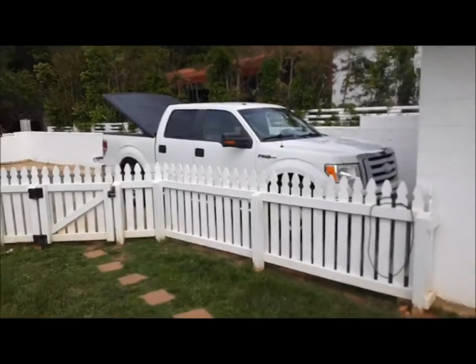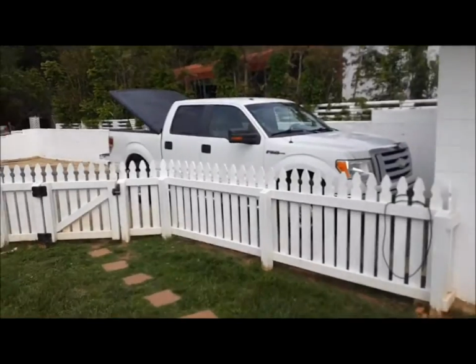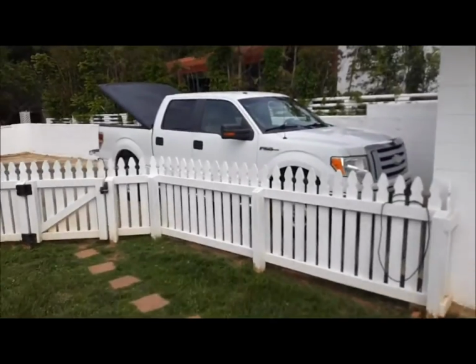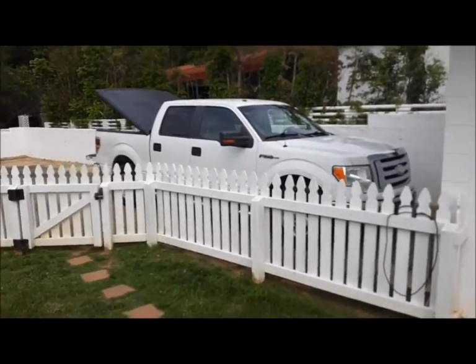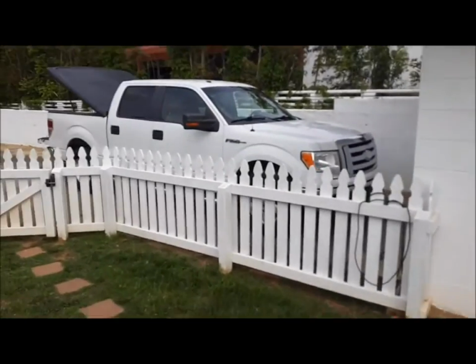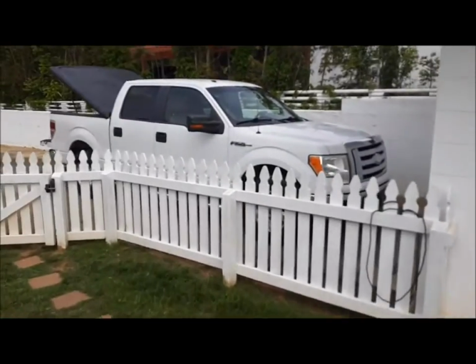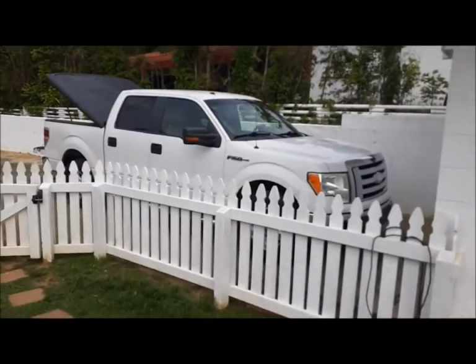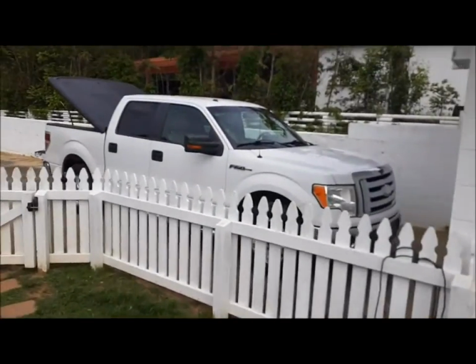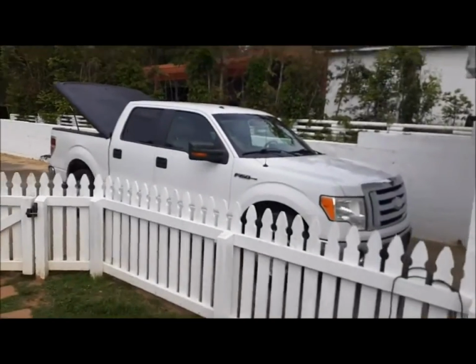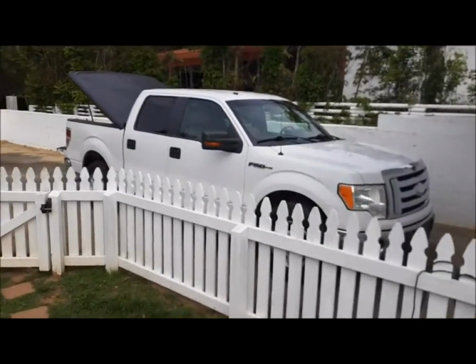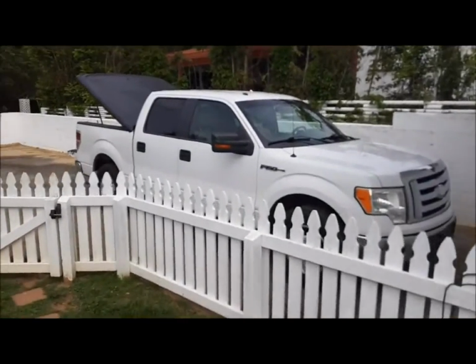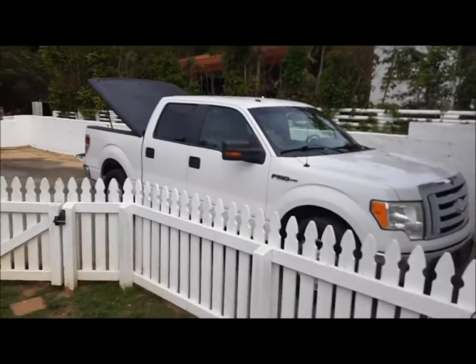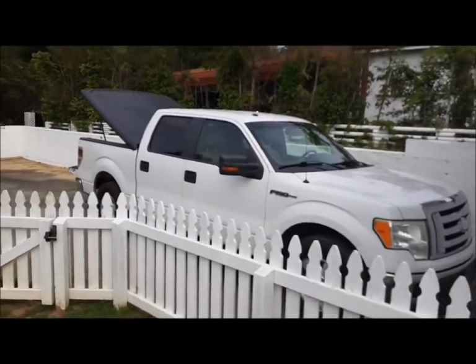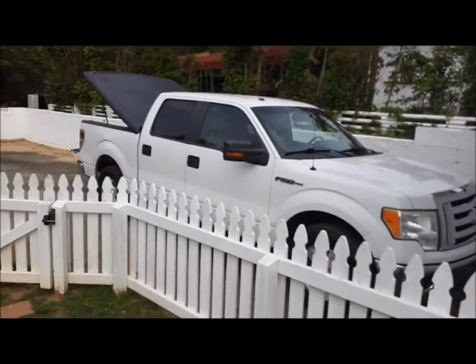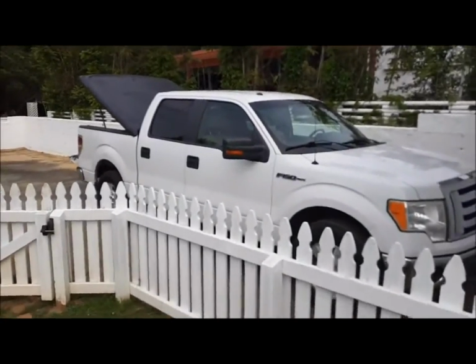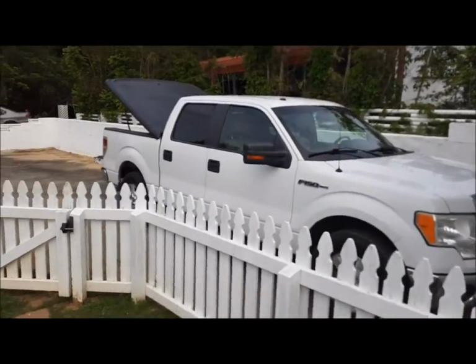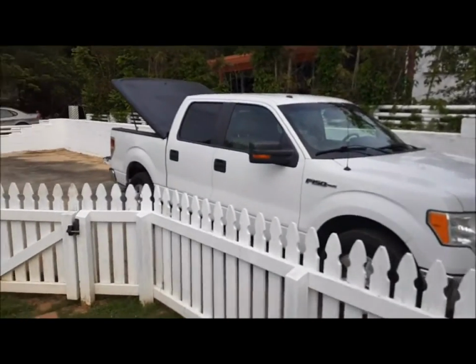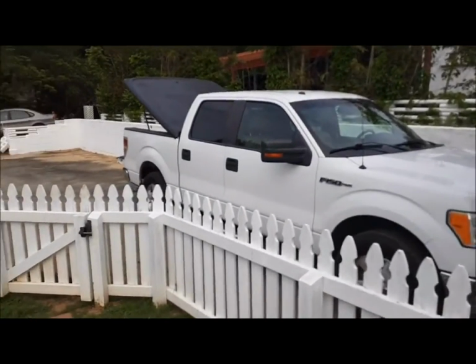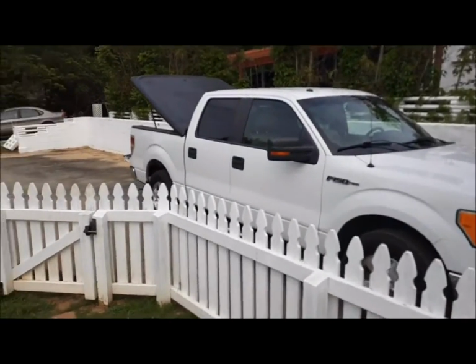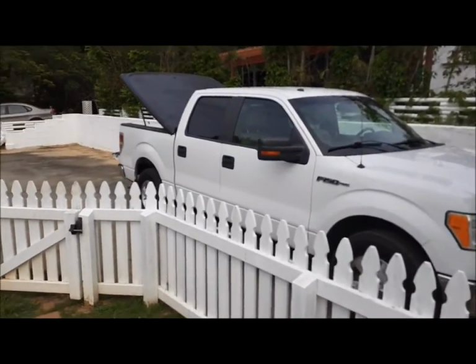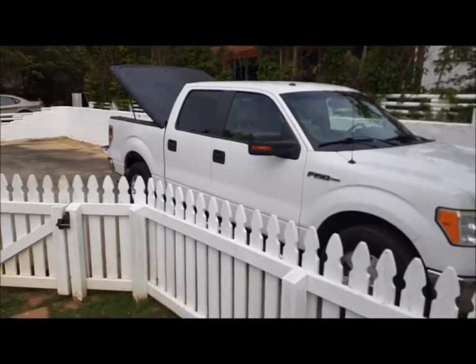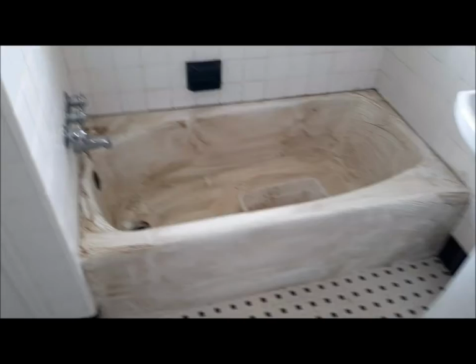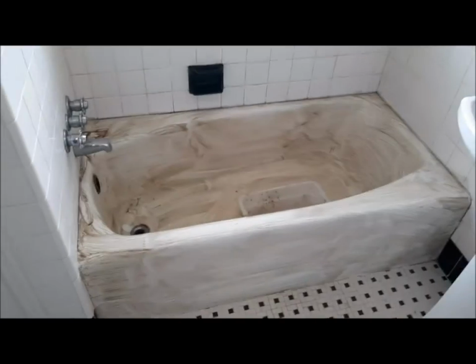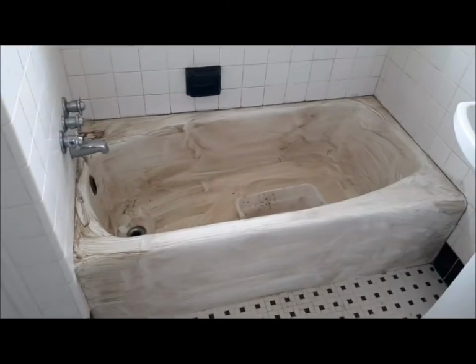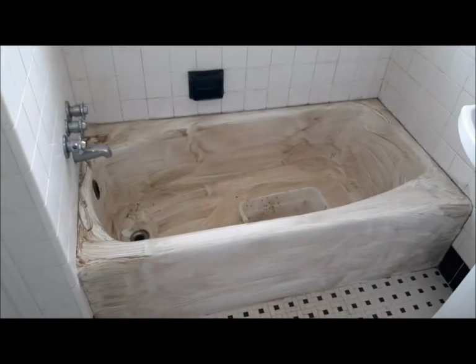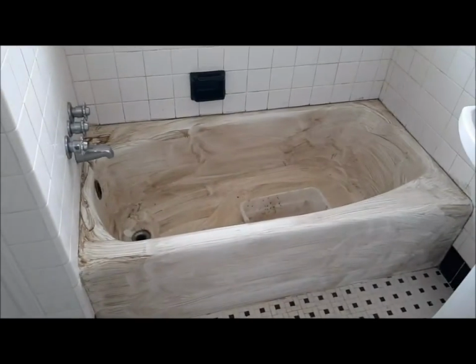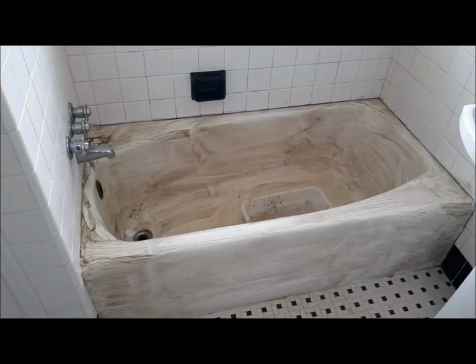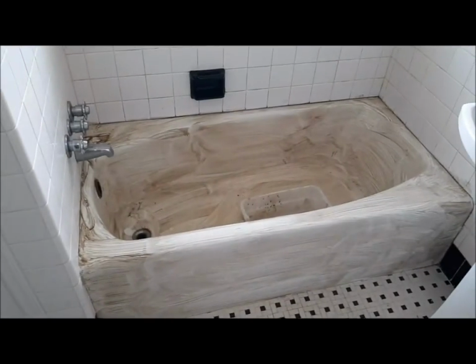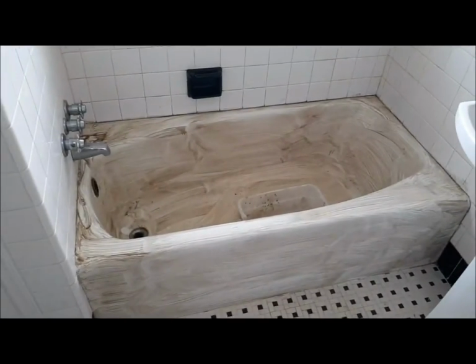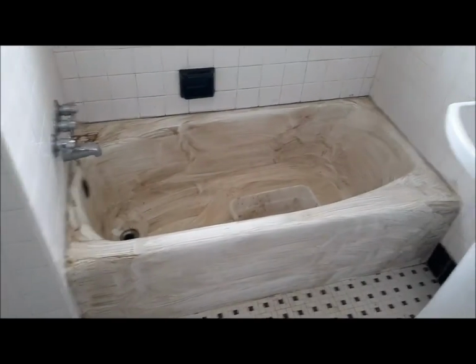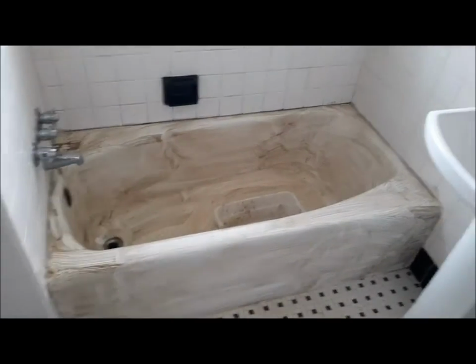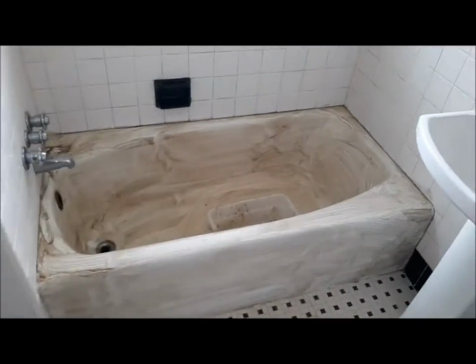The guy is here now doing the work, scraping the tub.